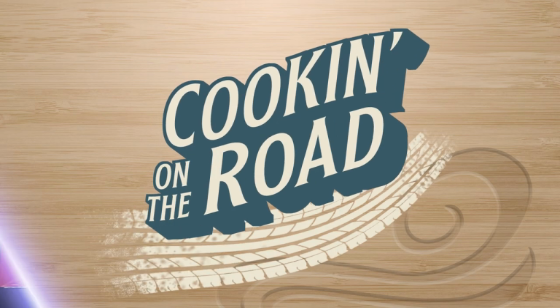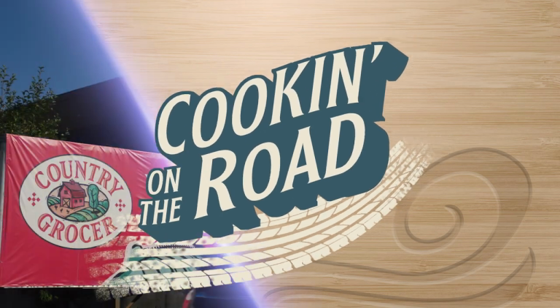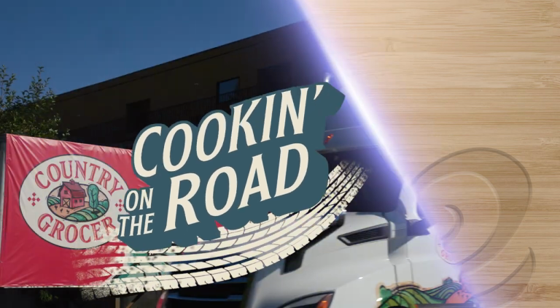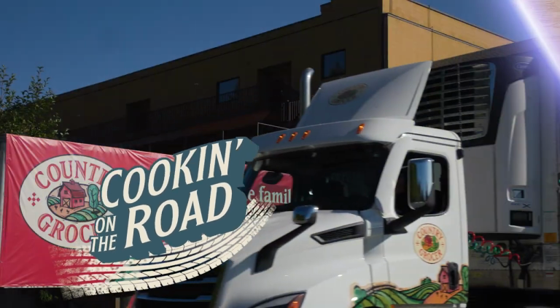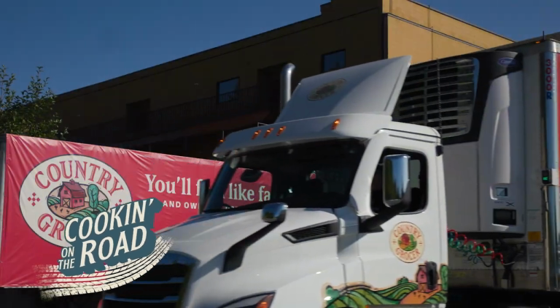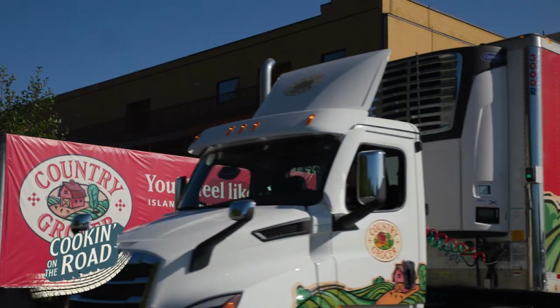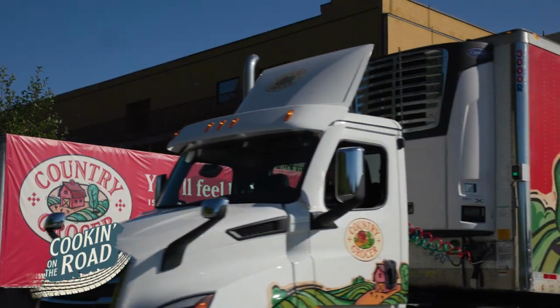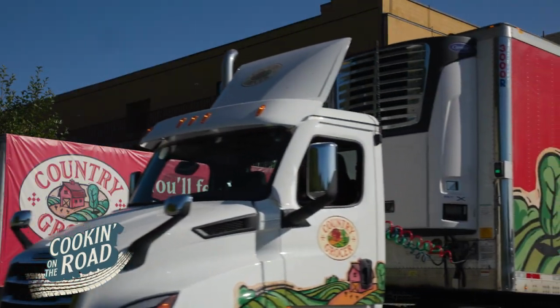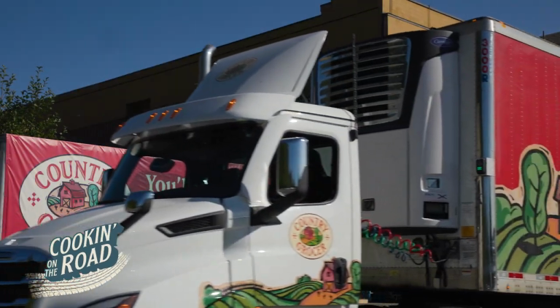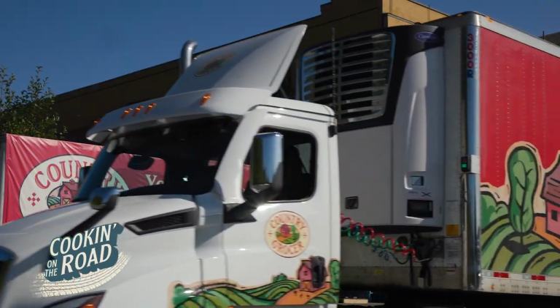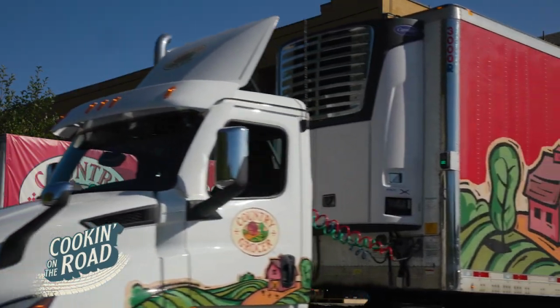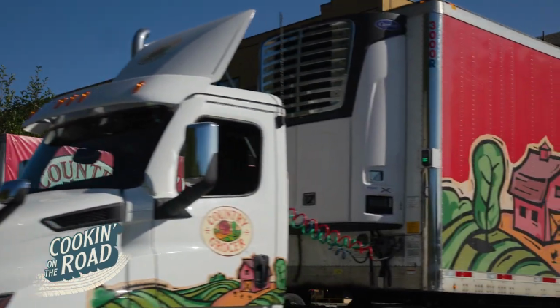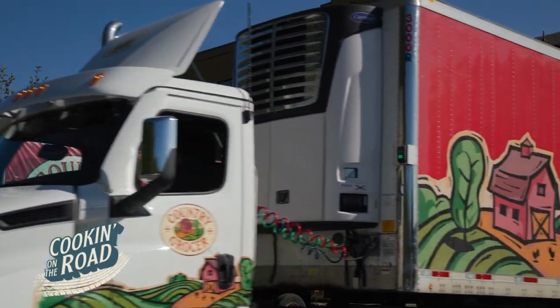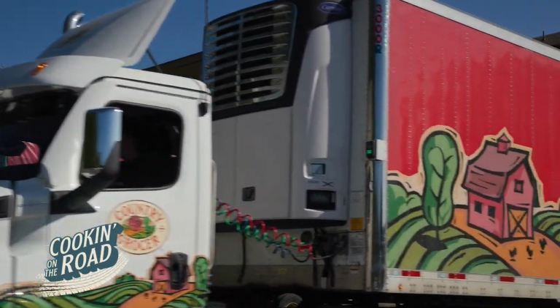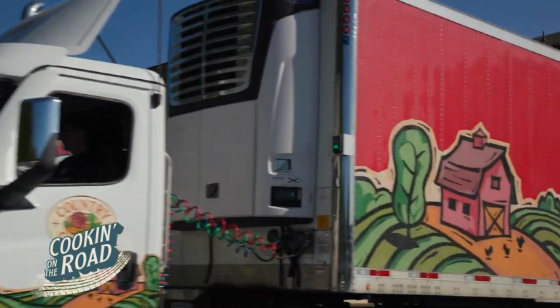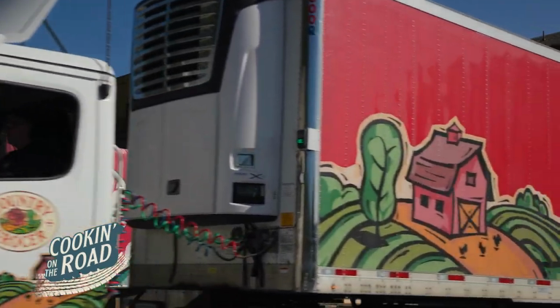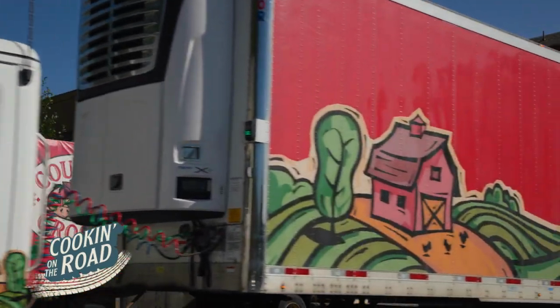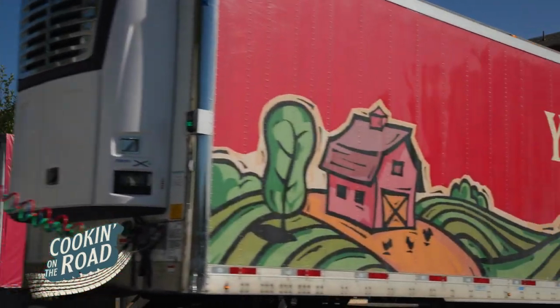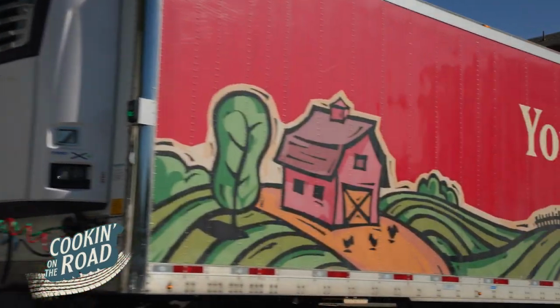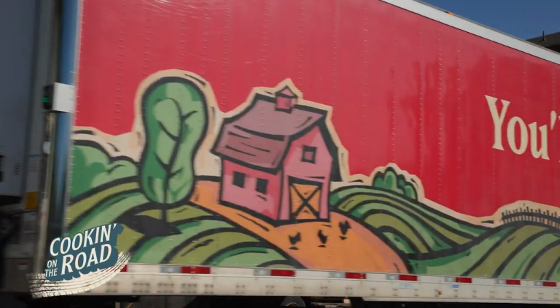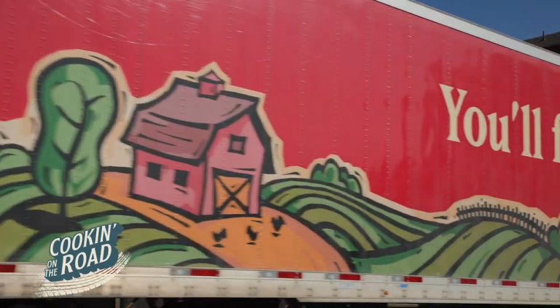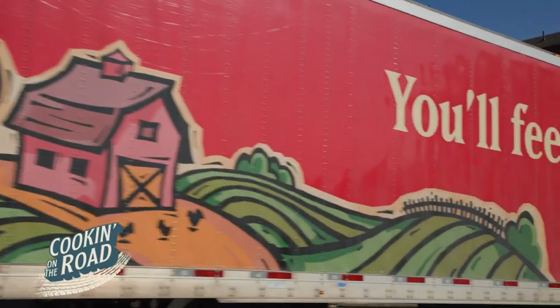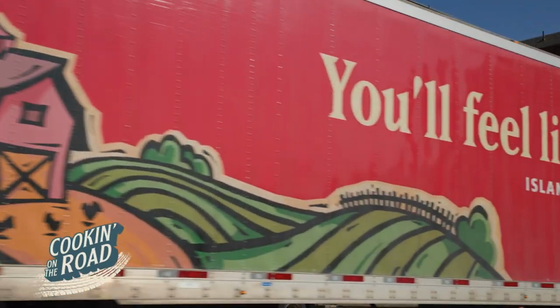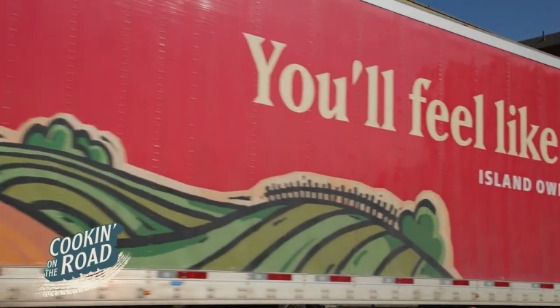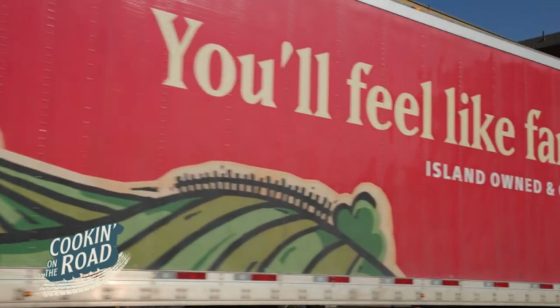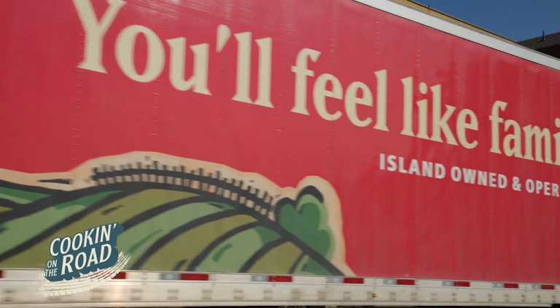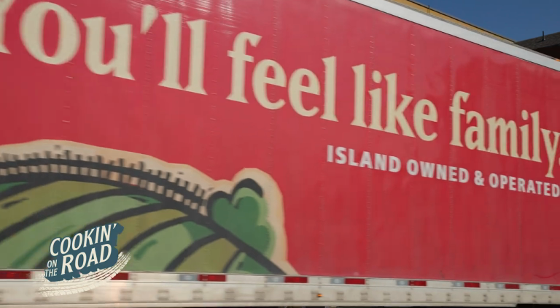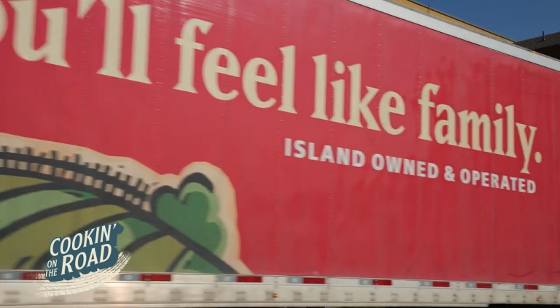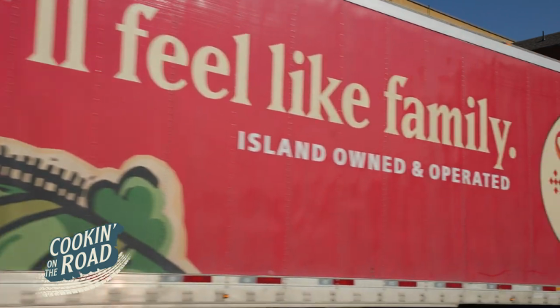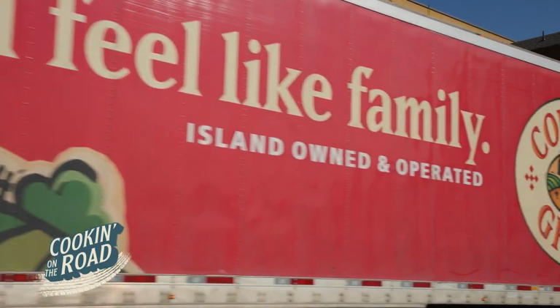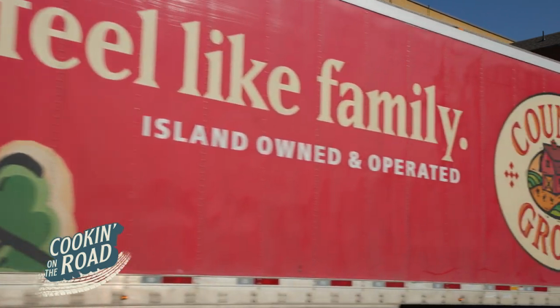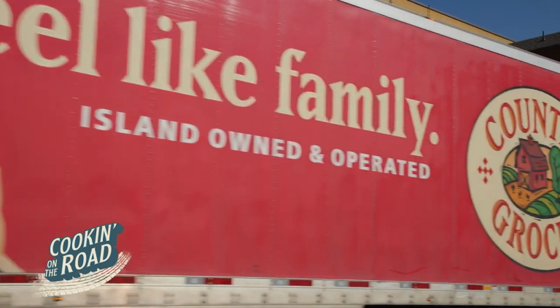Cooking on the road is brought to you by Country Grocer — your local store where you'll feel like family.